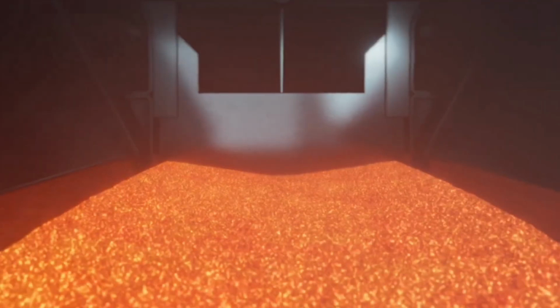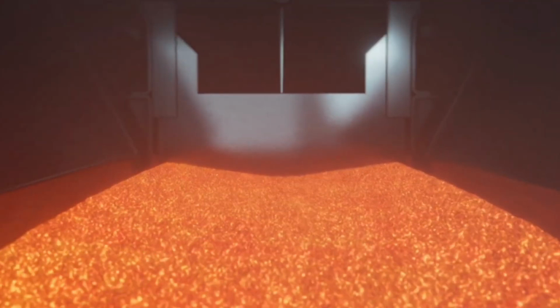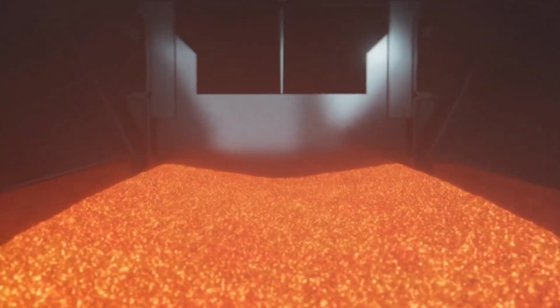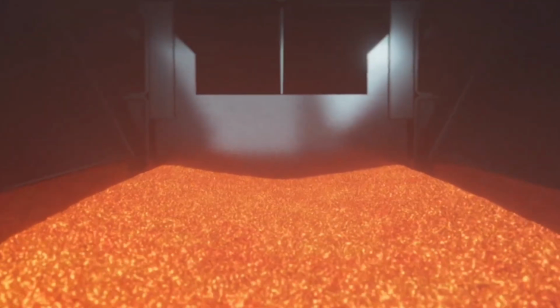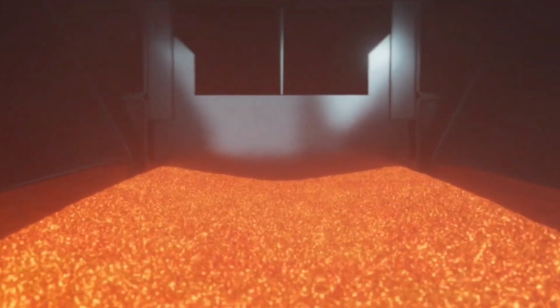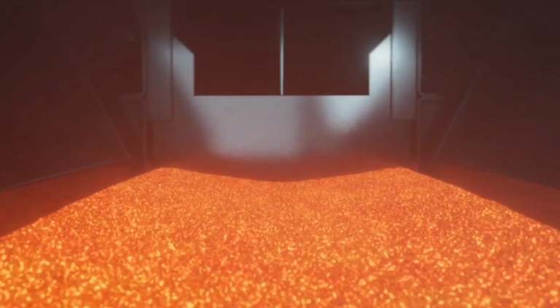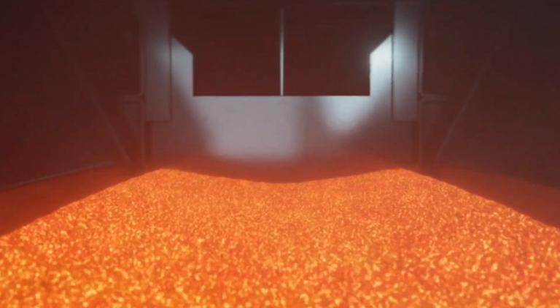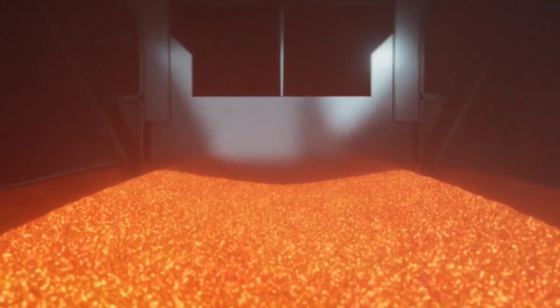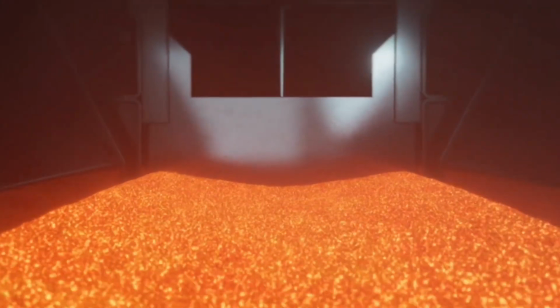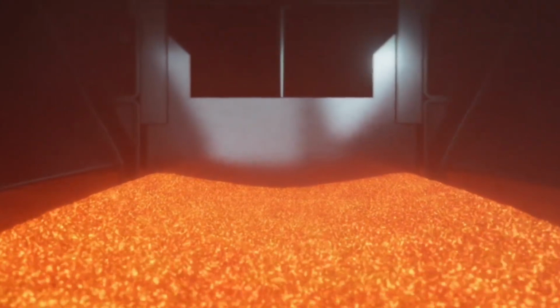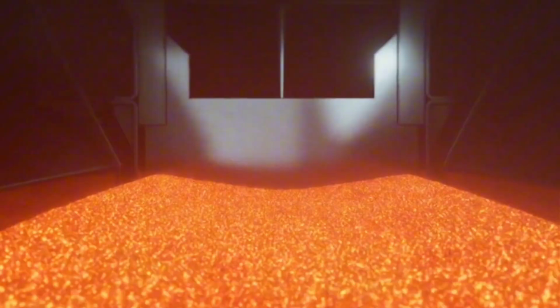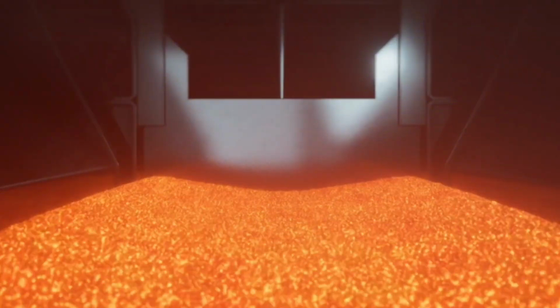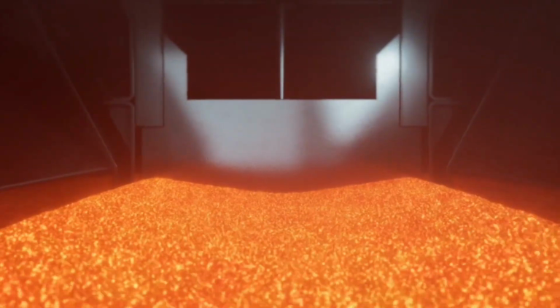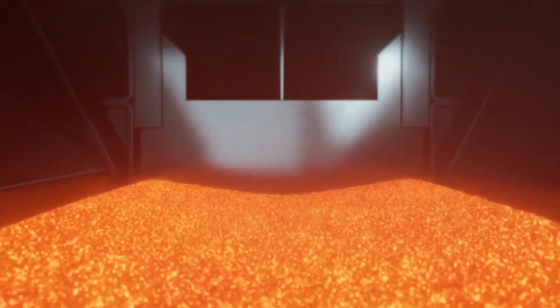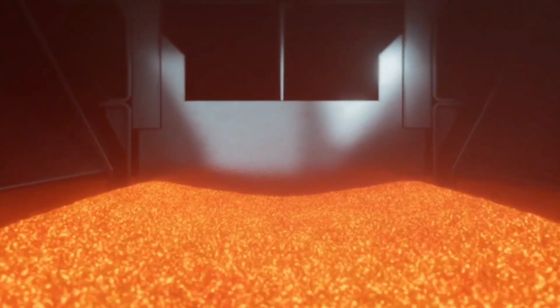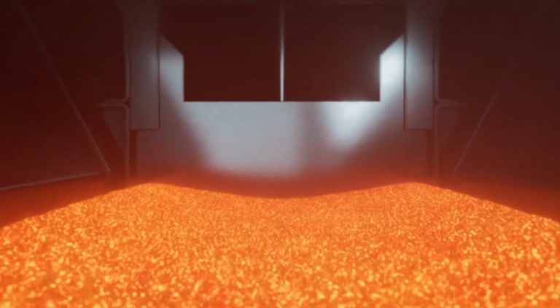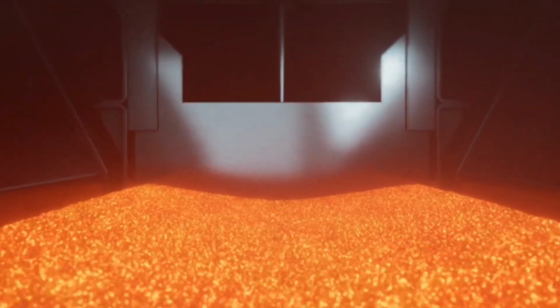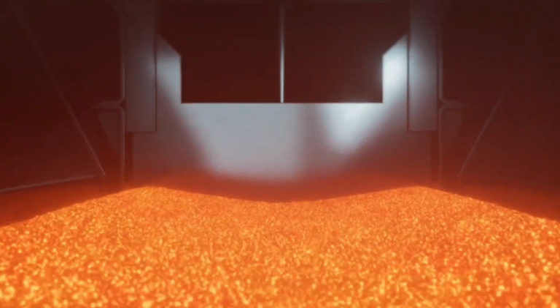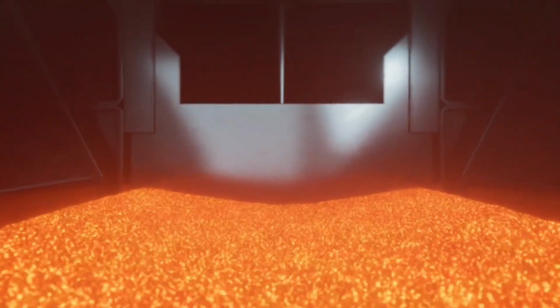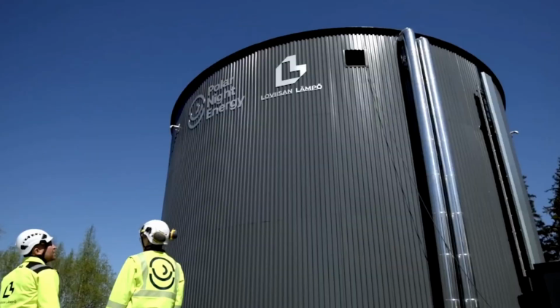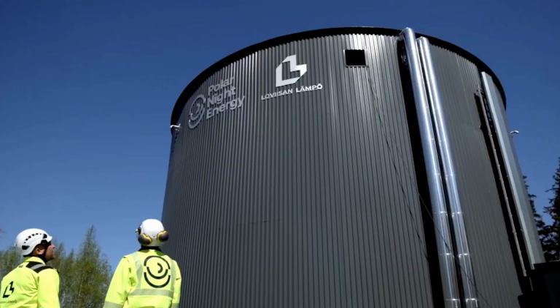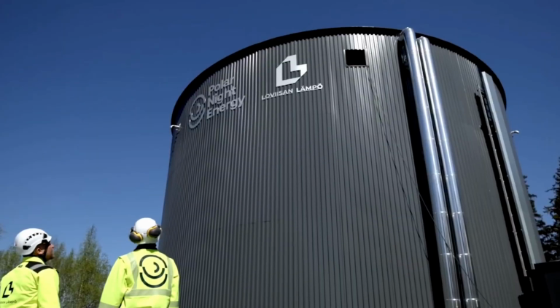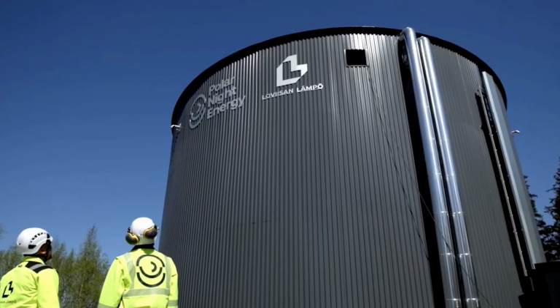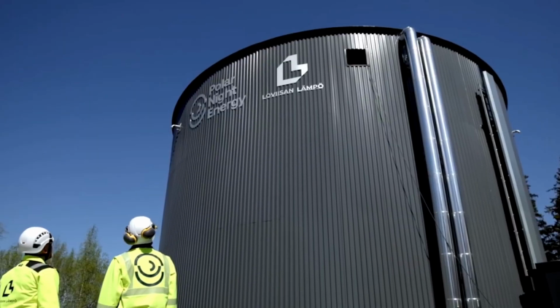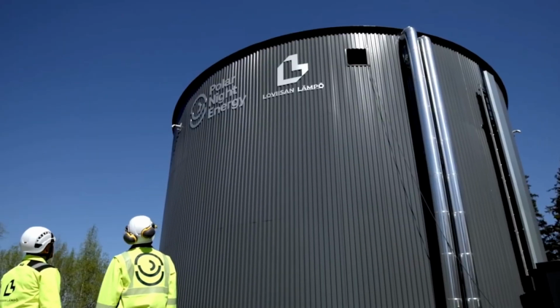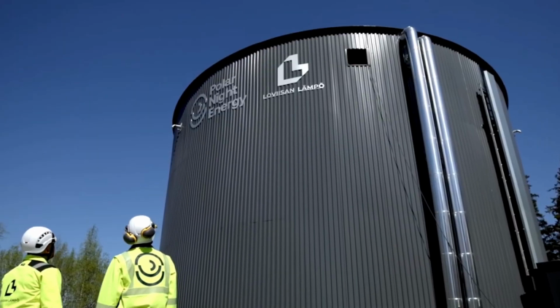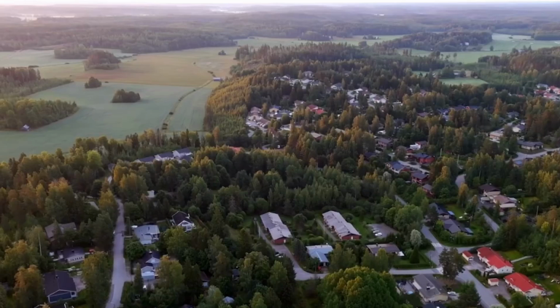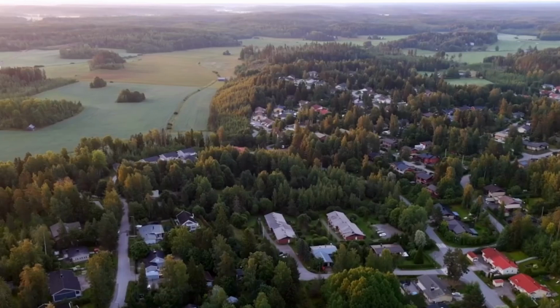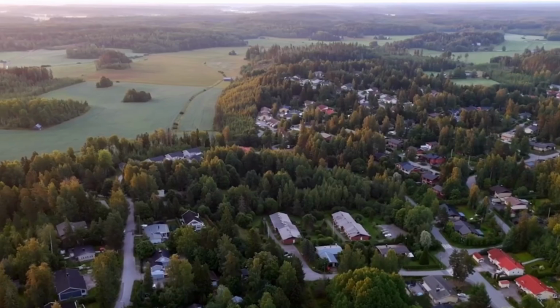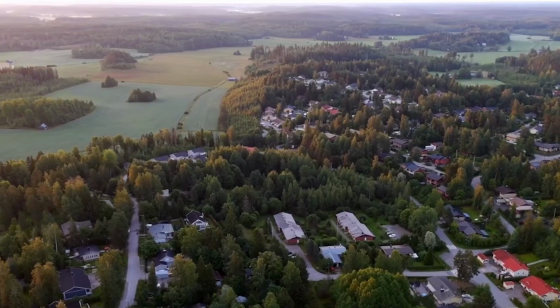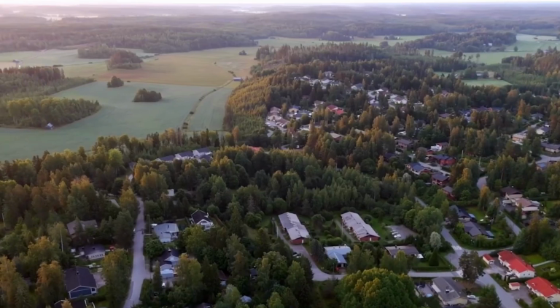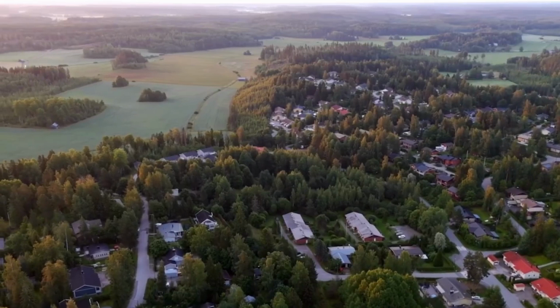Crushed rocks are more suitable for compact modular systems that can be easily installed directly into factories or industrial operations. In contrast, sand is cheaper and ideal for large-volume static storage — for example, for urban heating.